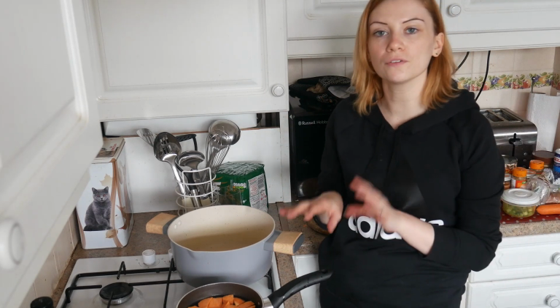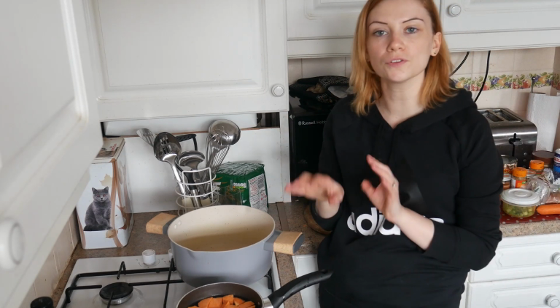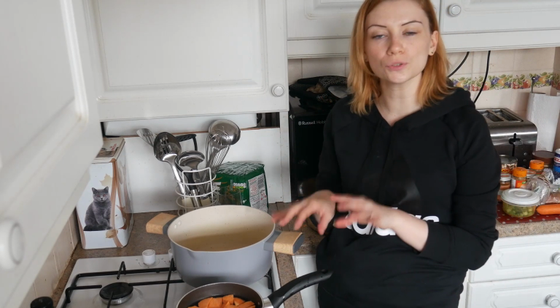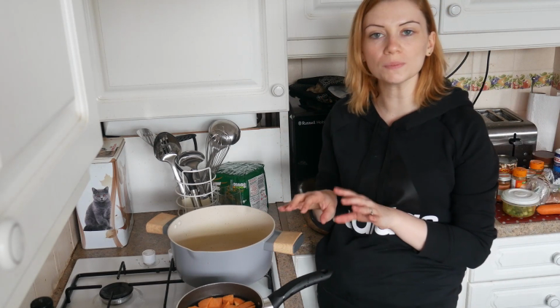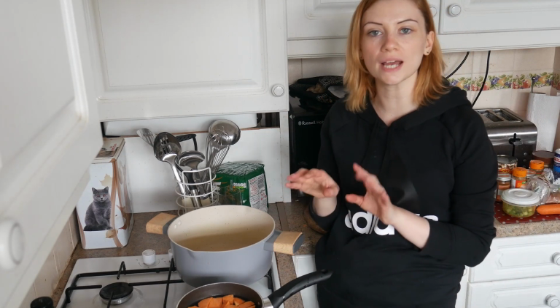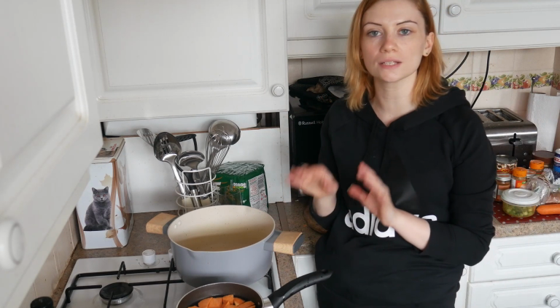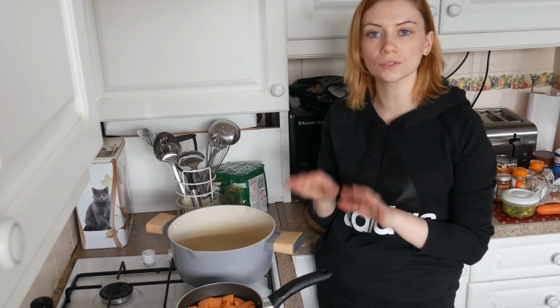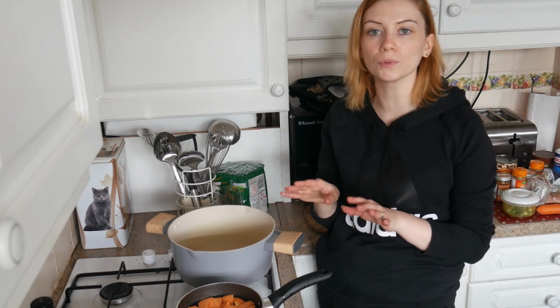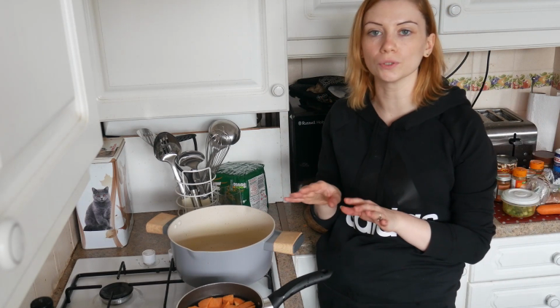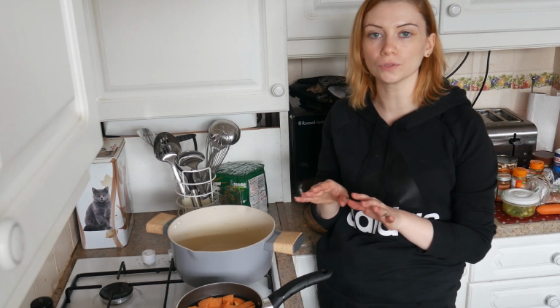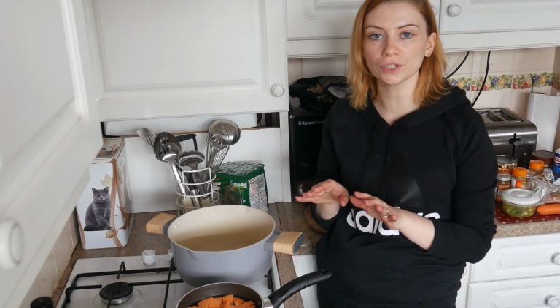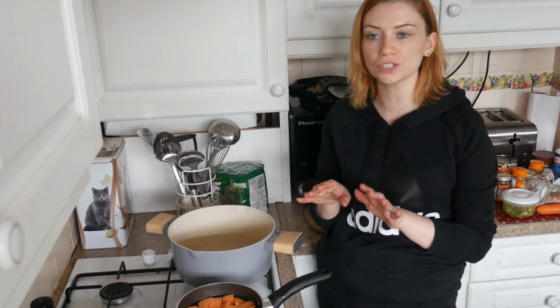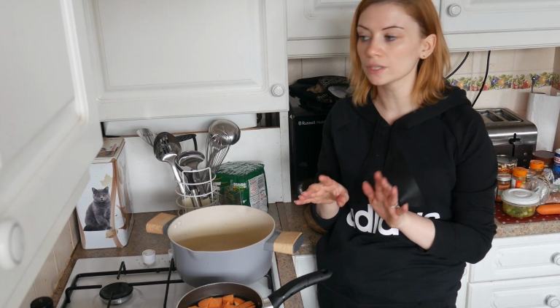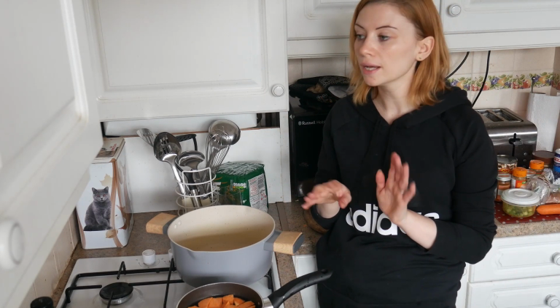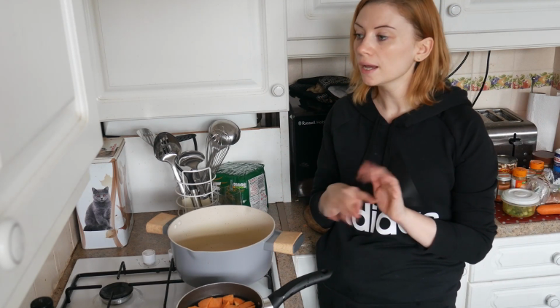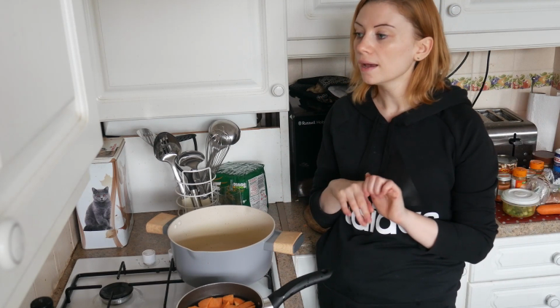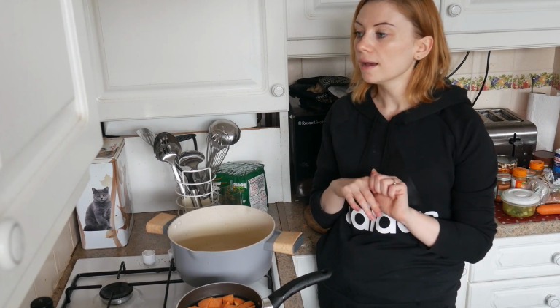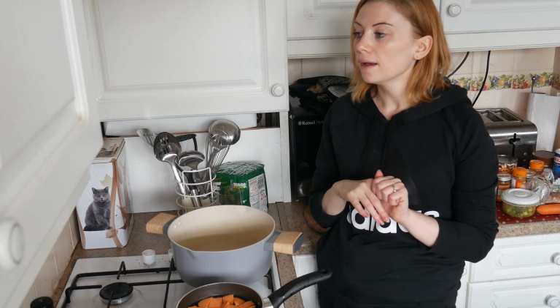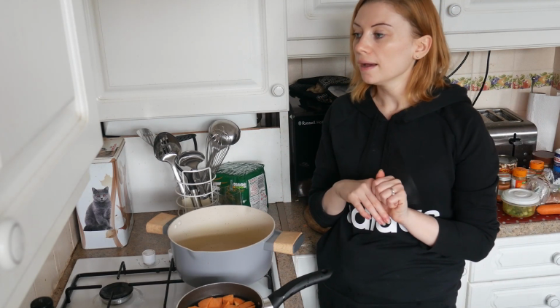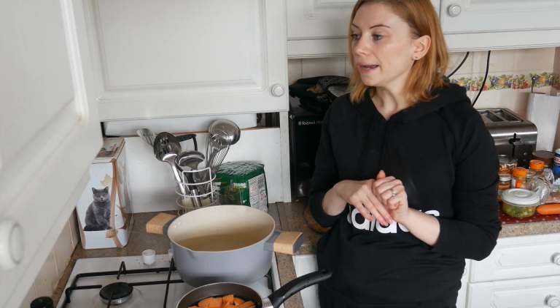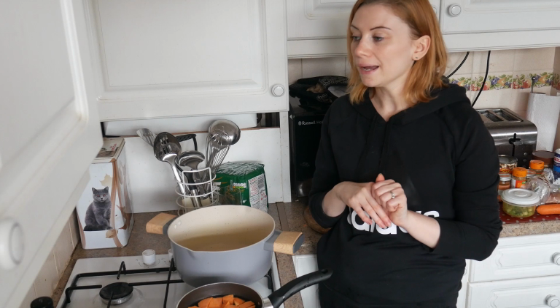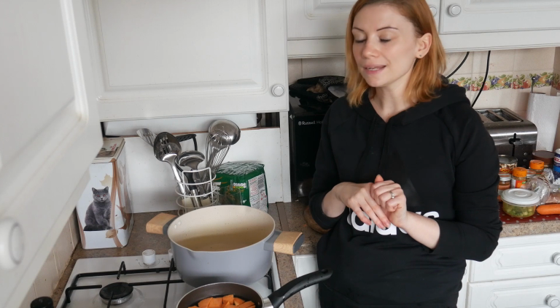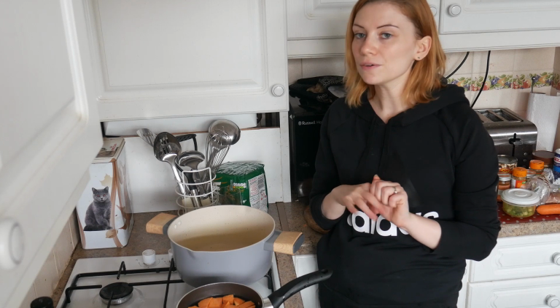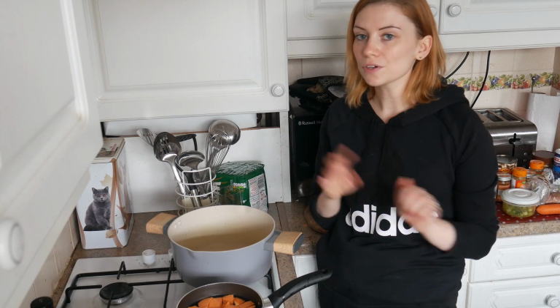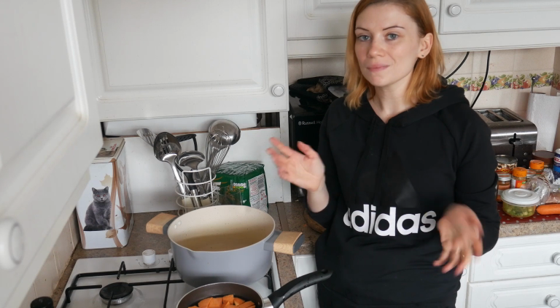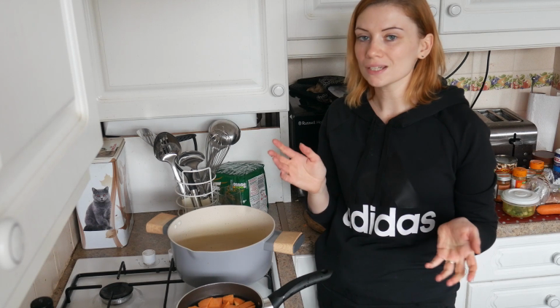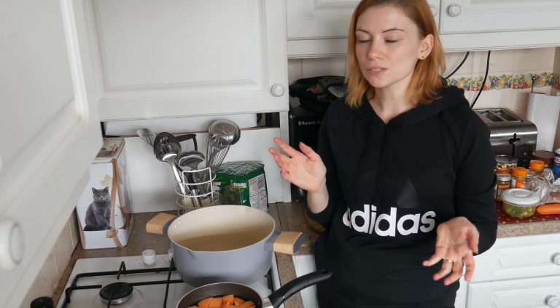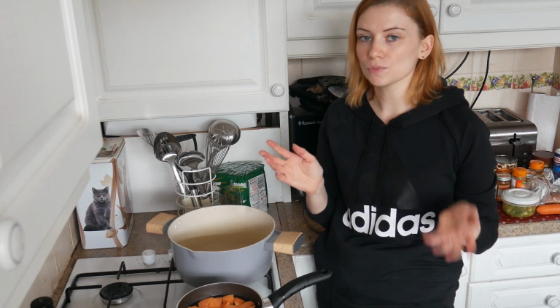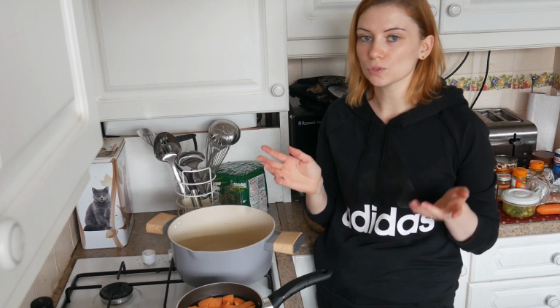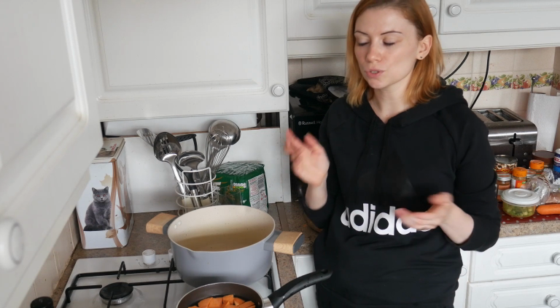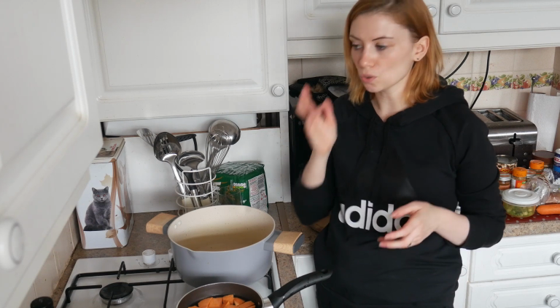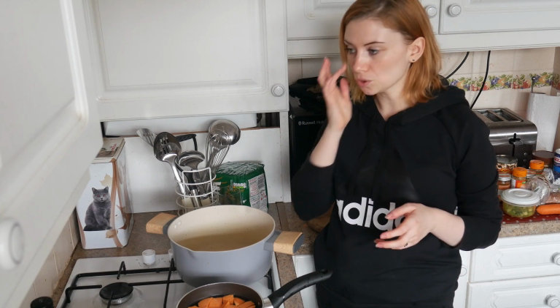So now I've got the sweet potatoes on the boil, and now I've got to make some sort of sauce.